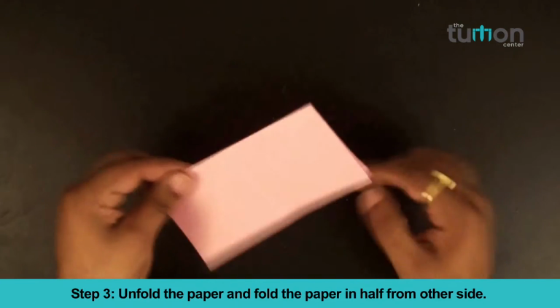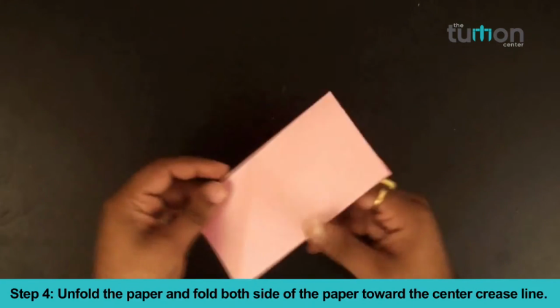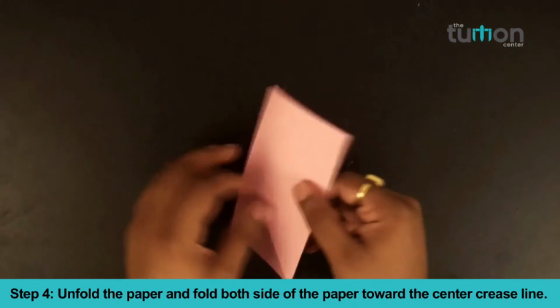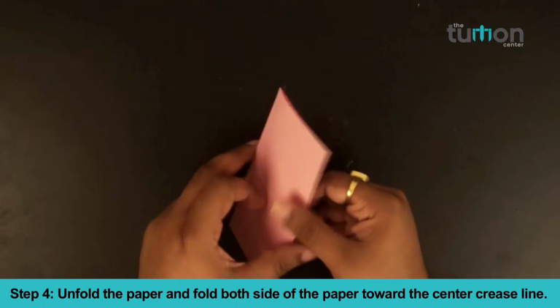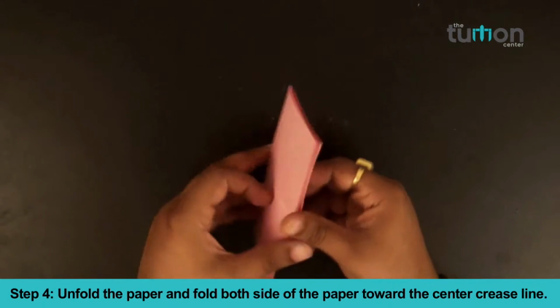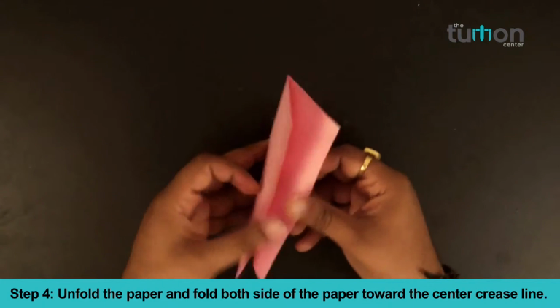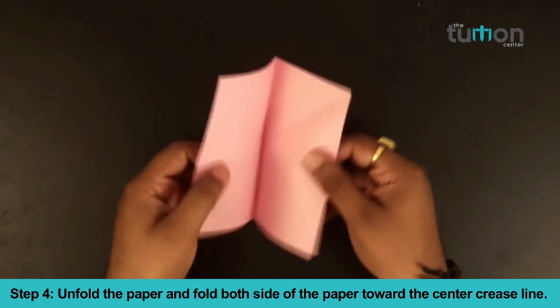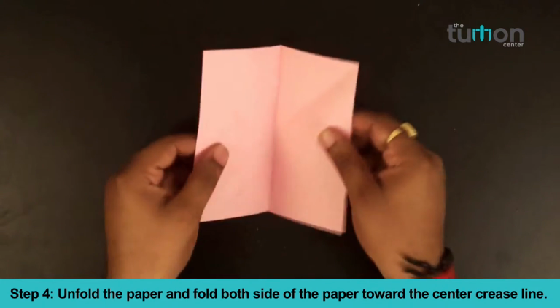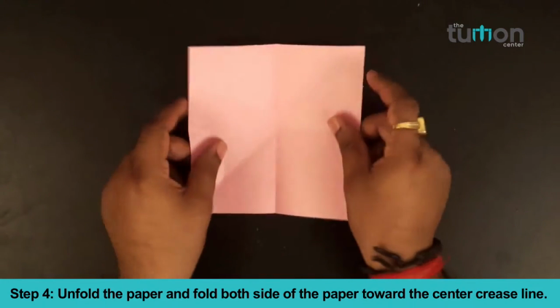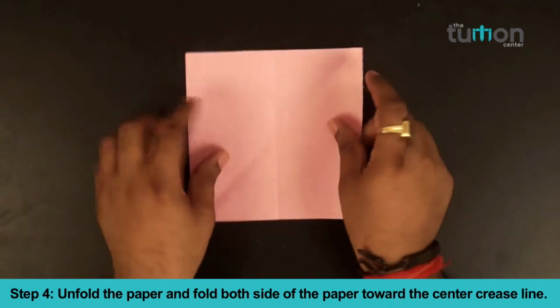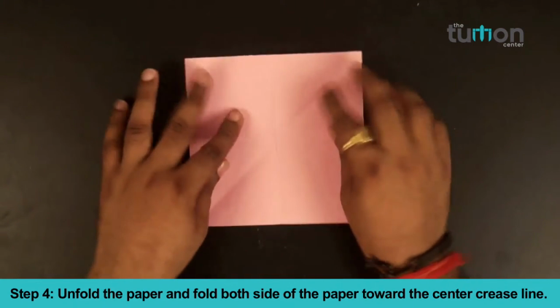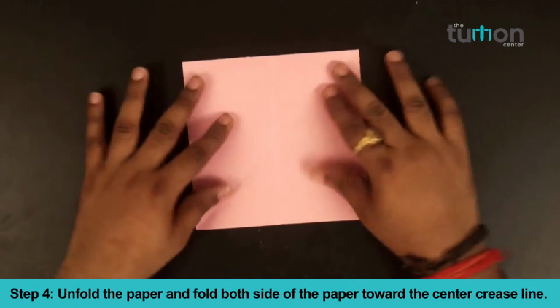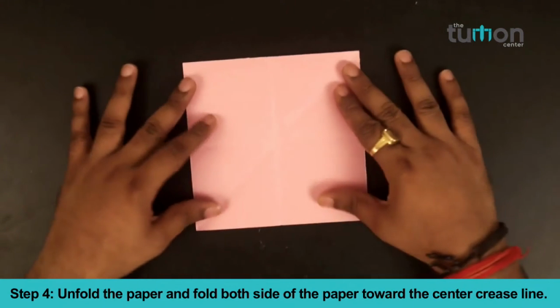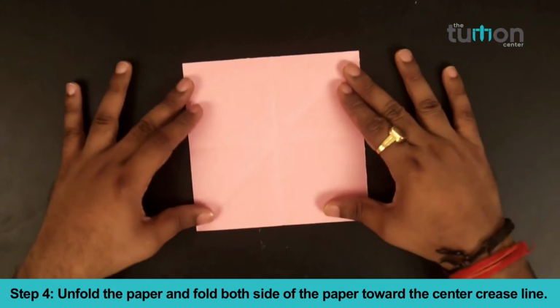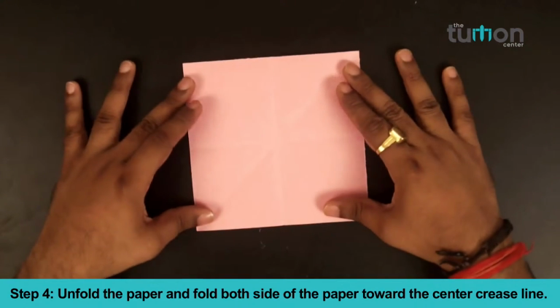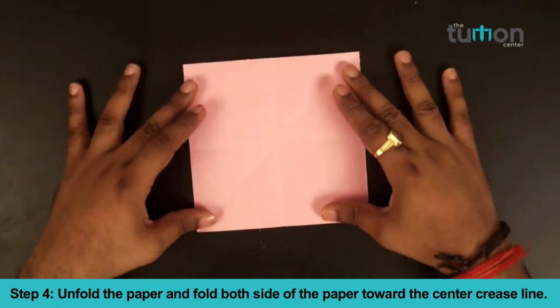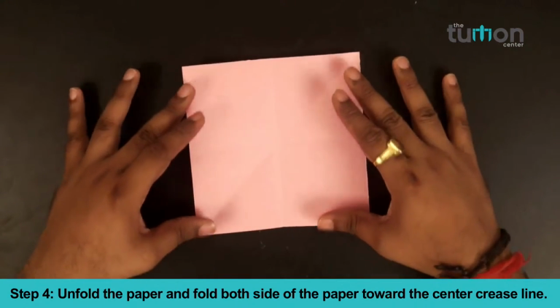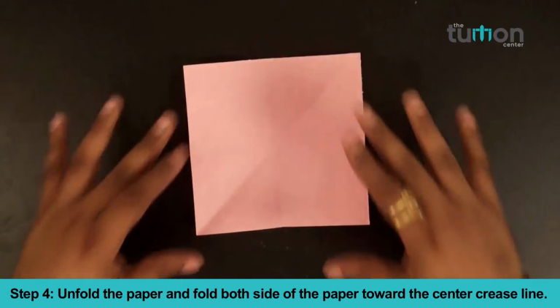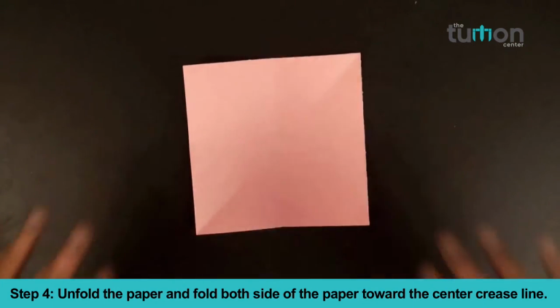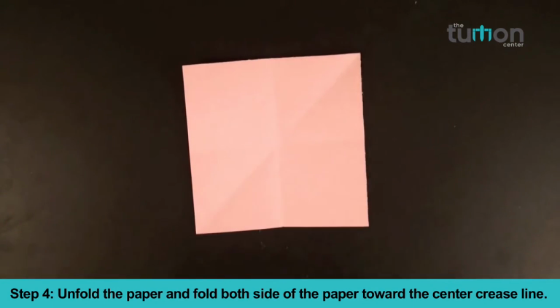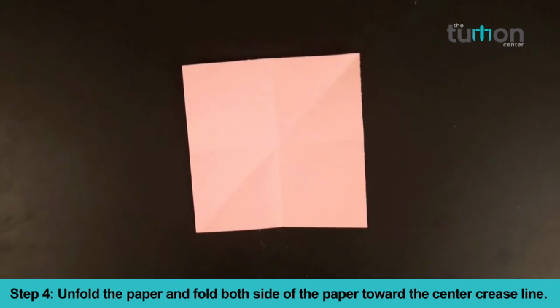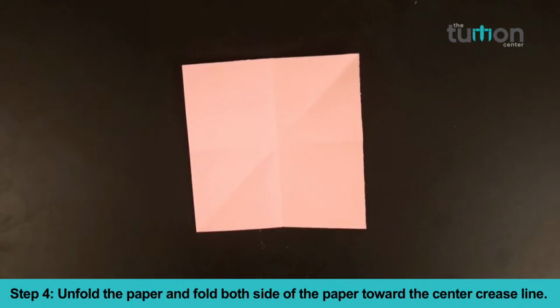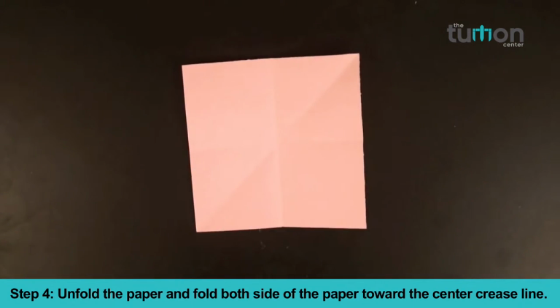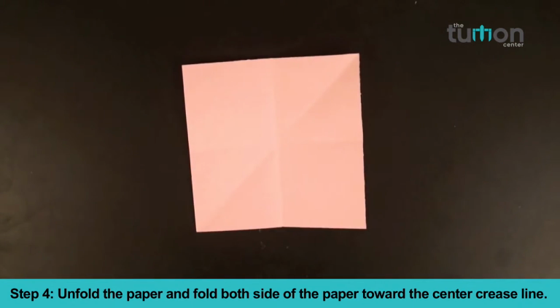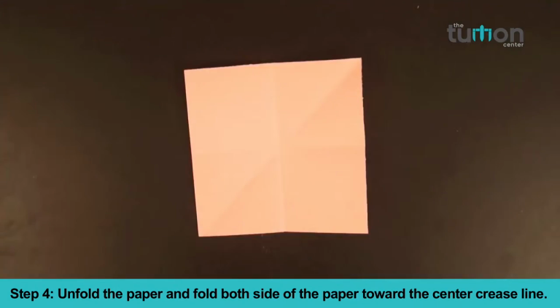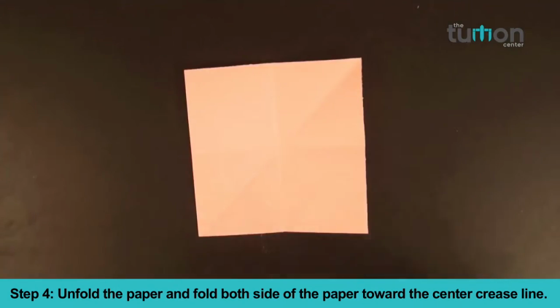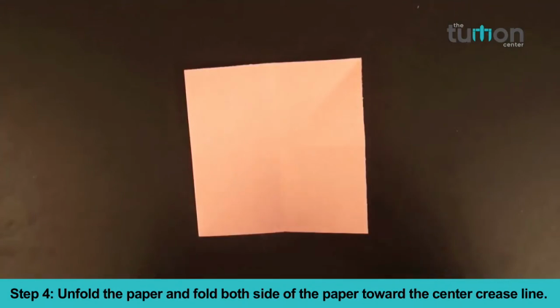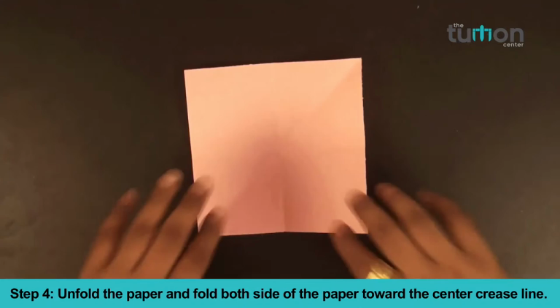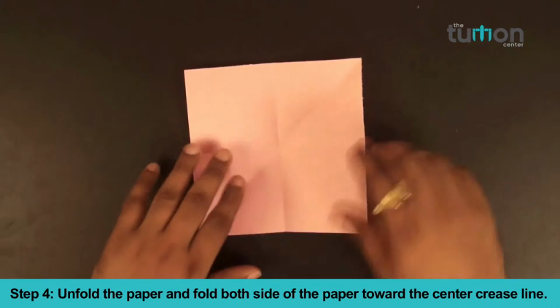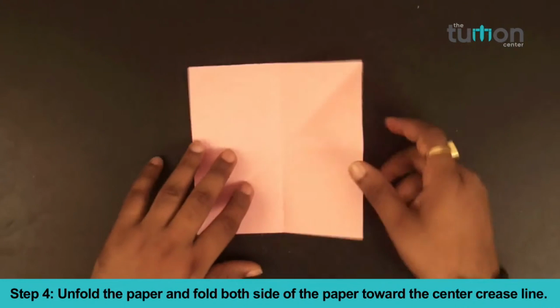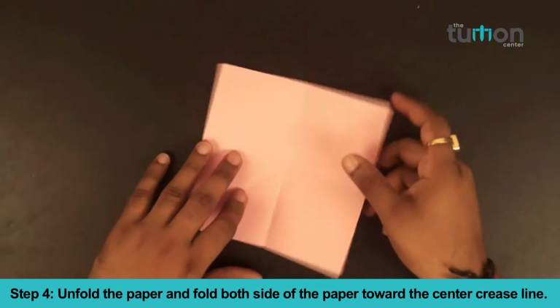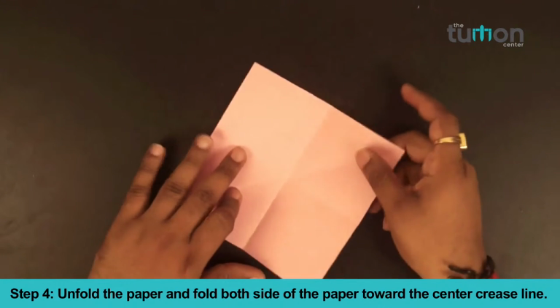Step 4: Unfold the paper and fold both sides of the paper towards the center crease line.